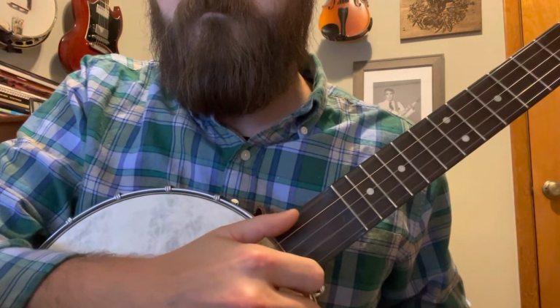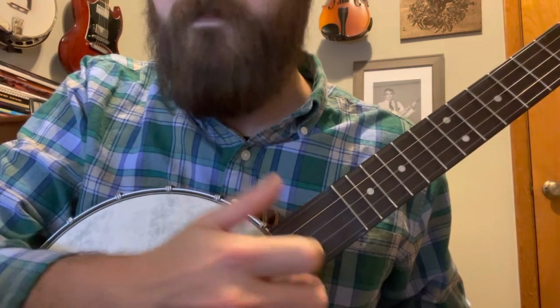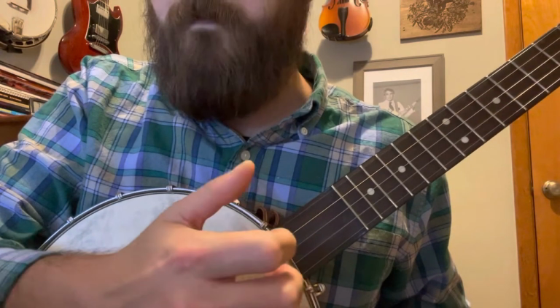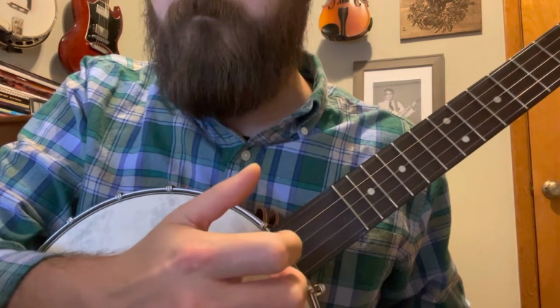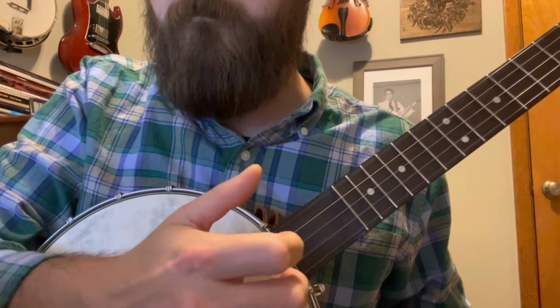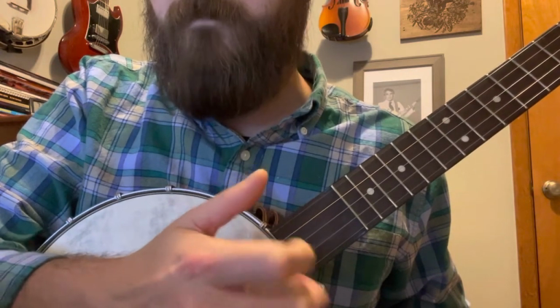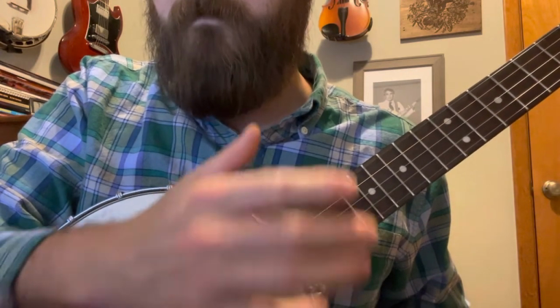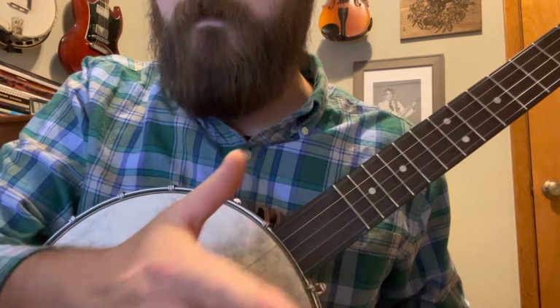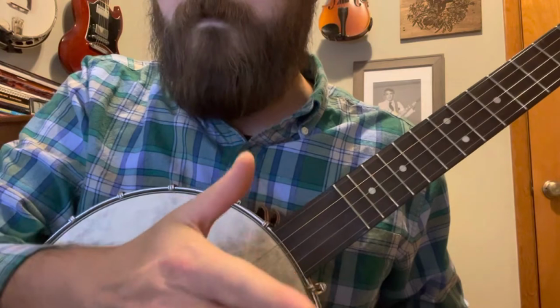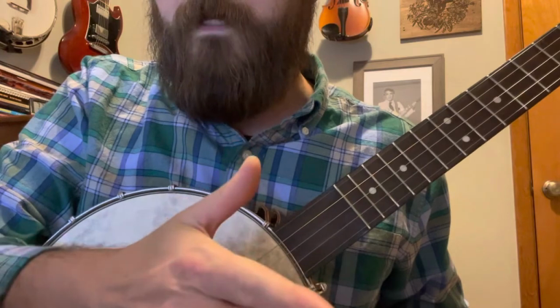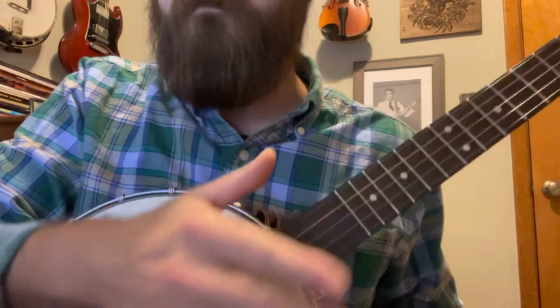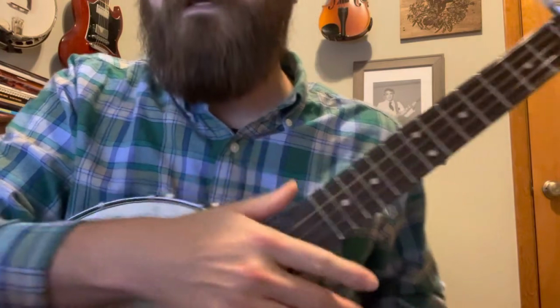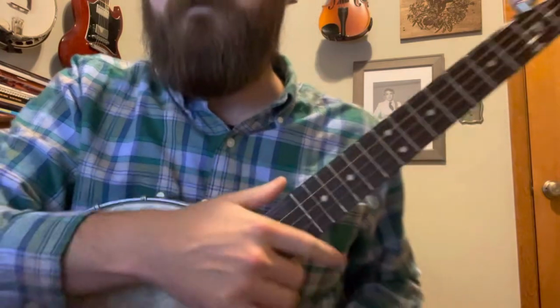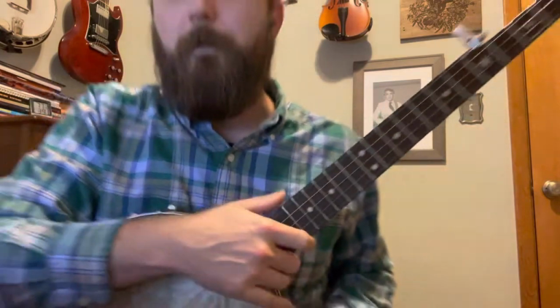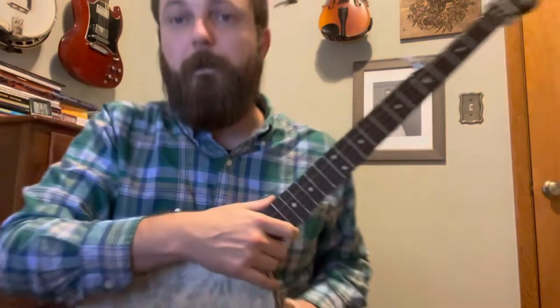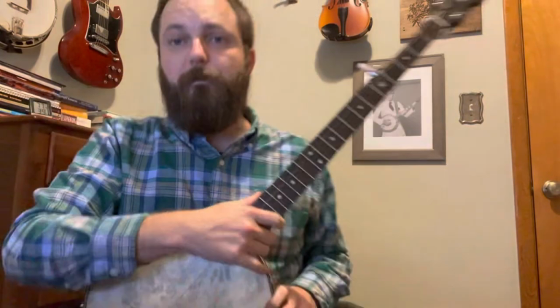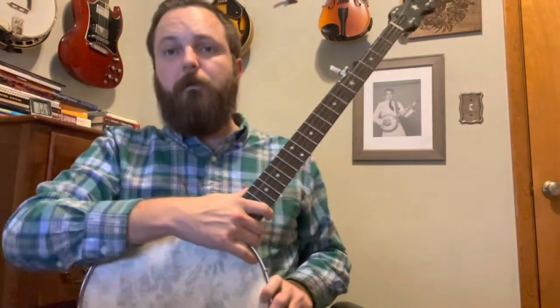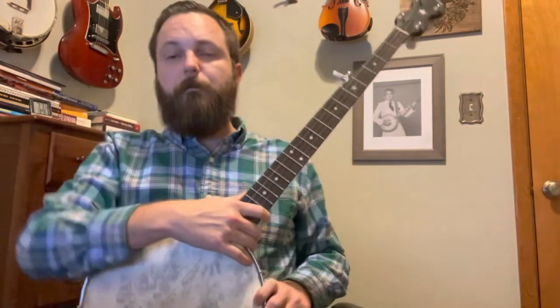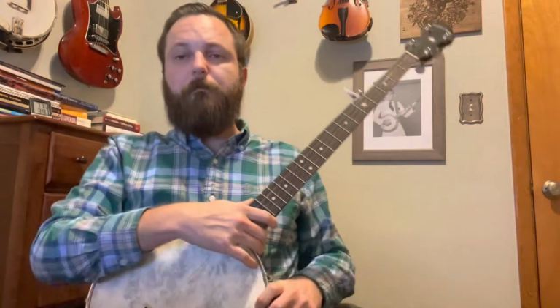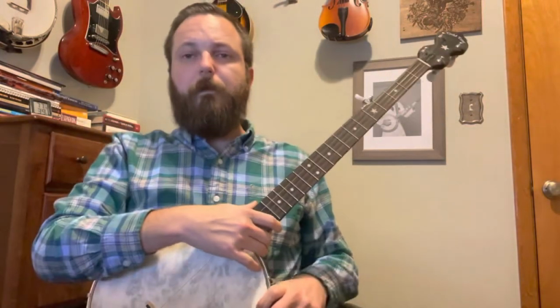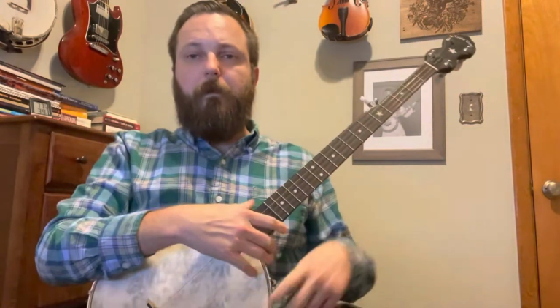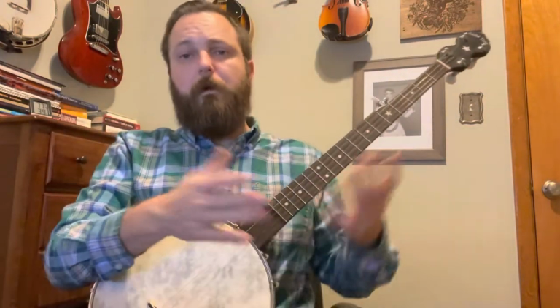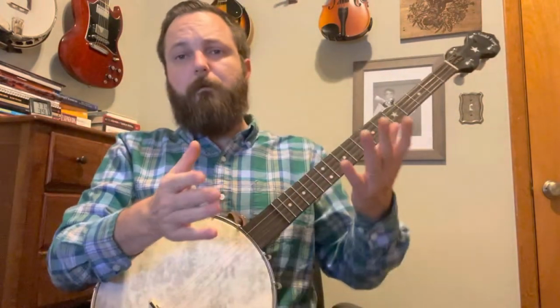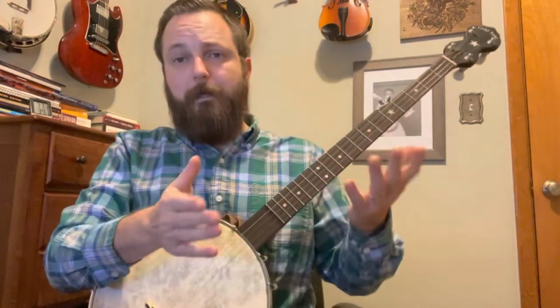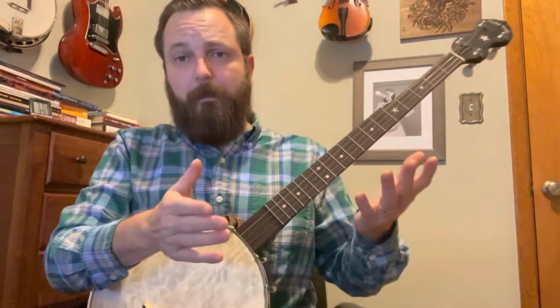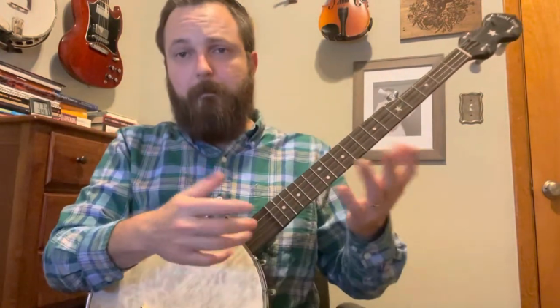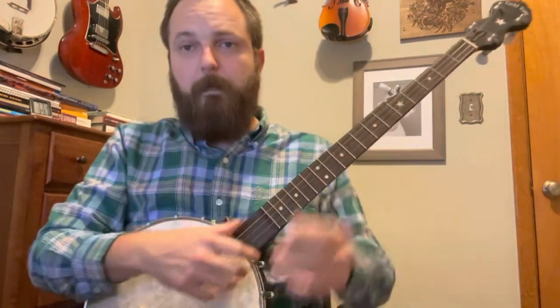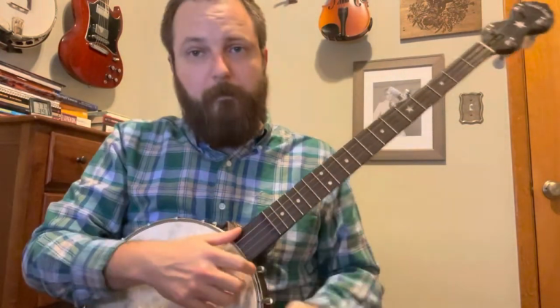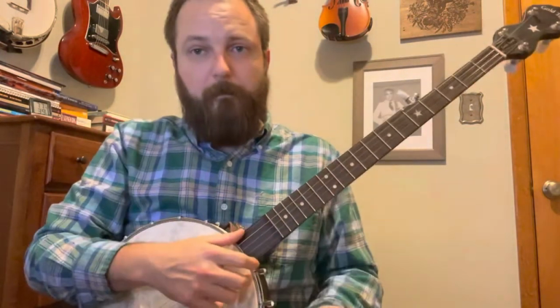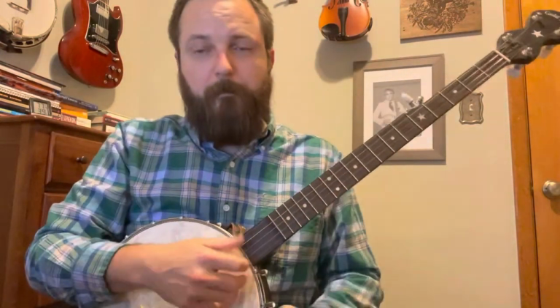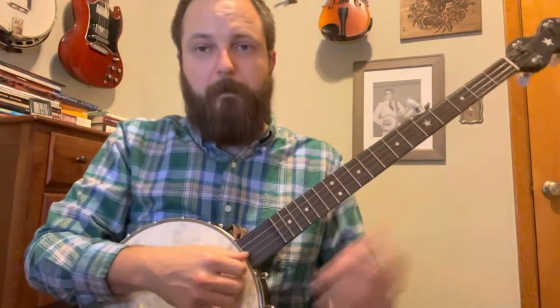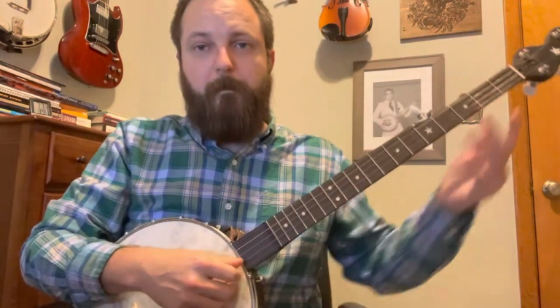That's literally it. It's as simple as when you learn to bum ditty and you go, 'oh, that's it.' That's it for drop thumb.